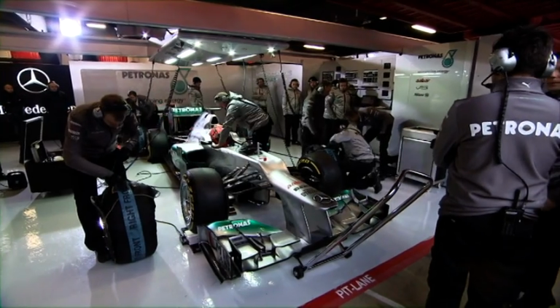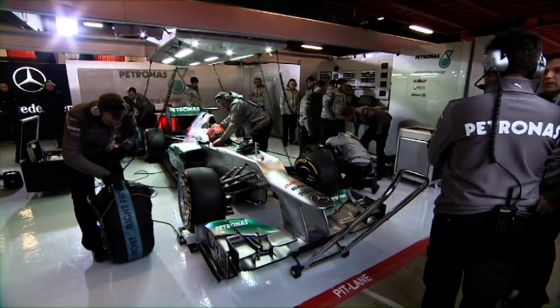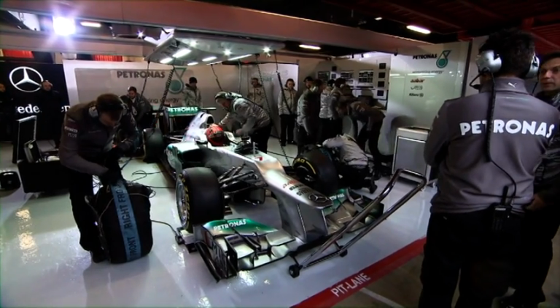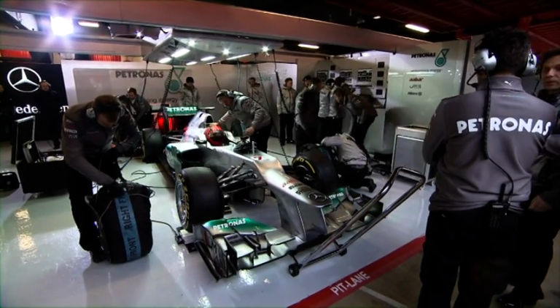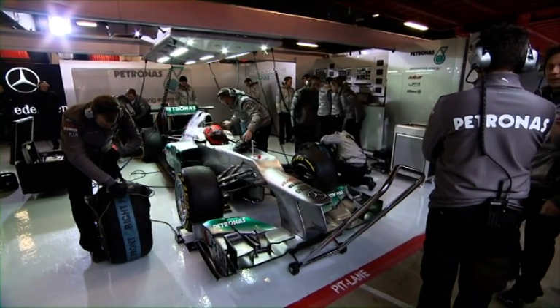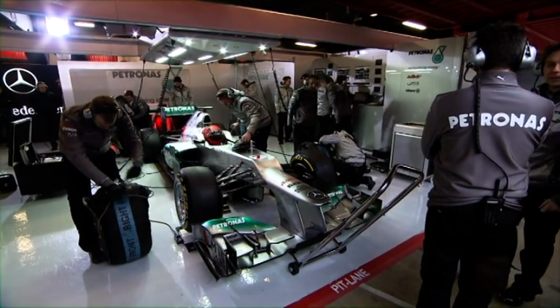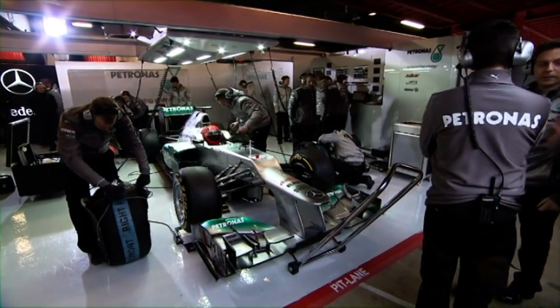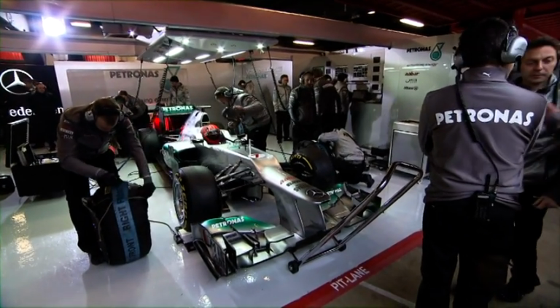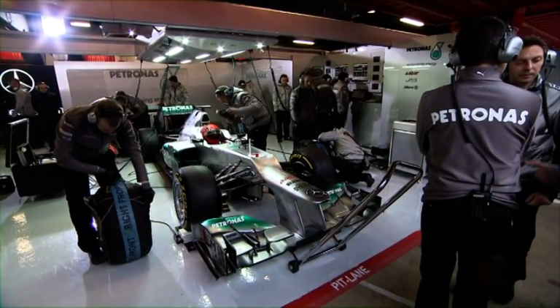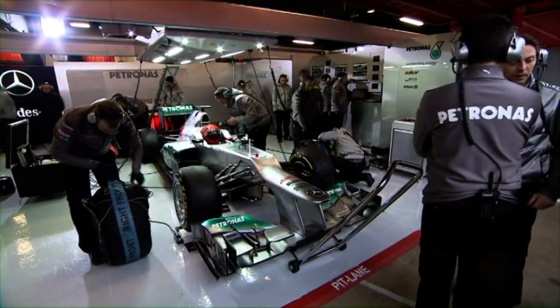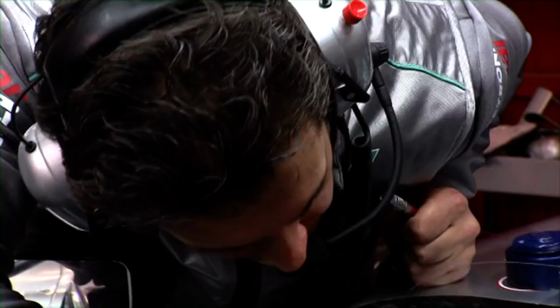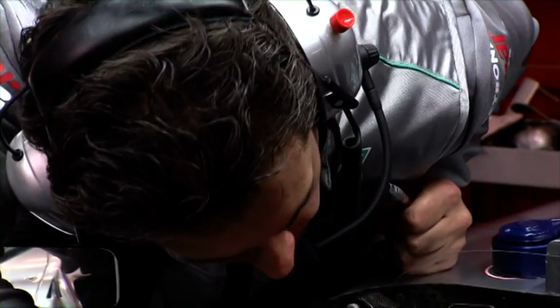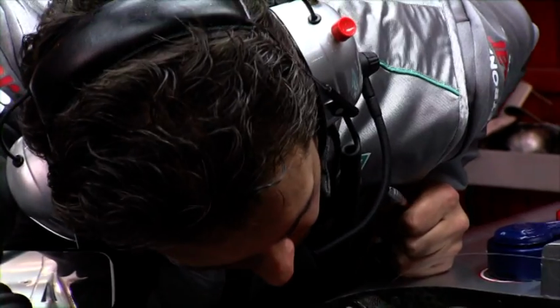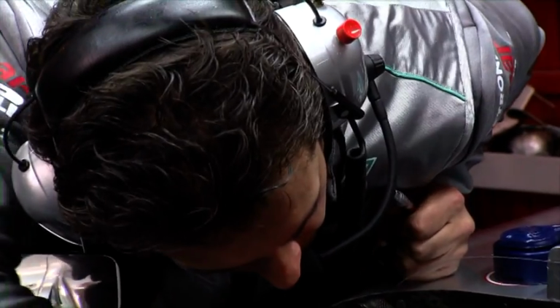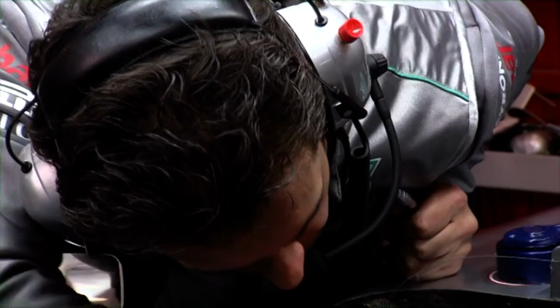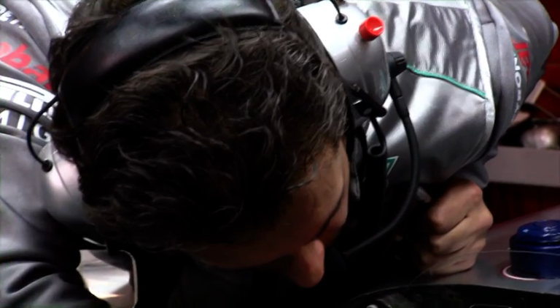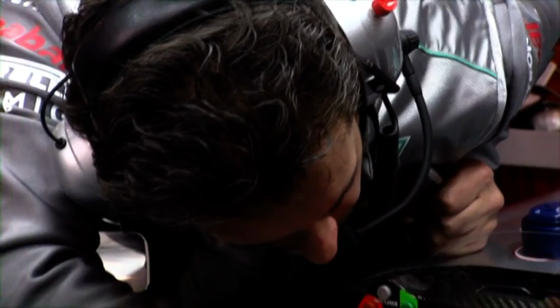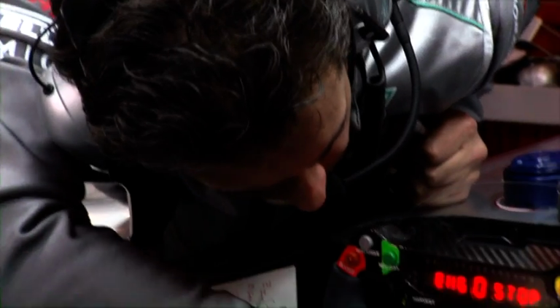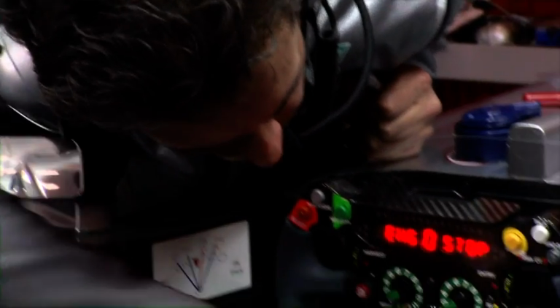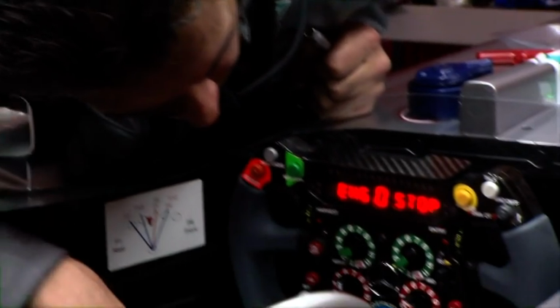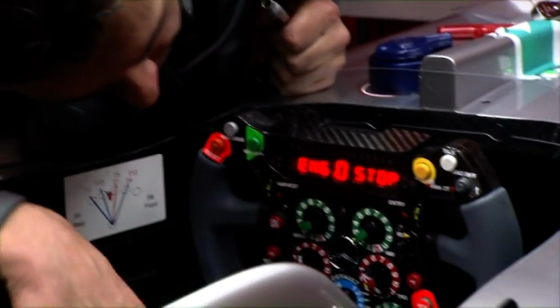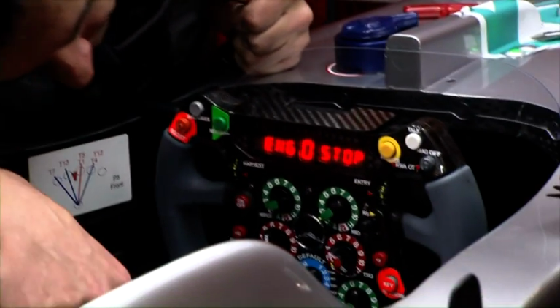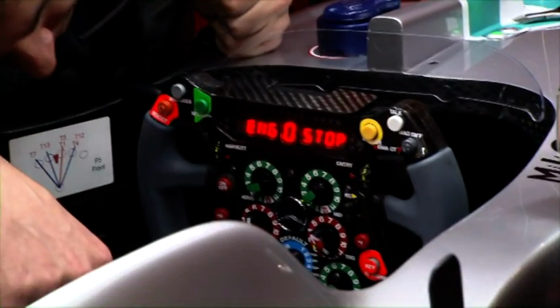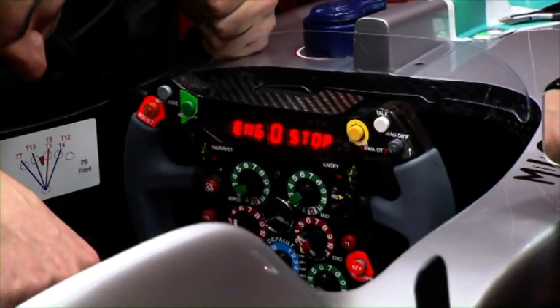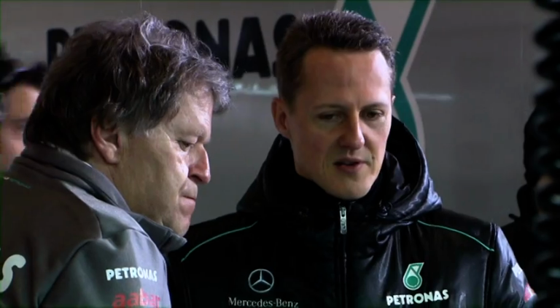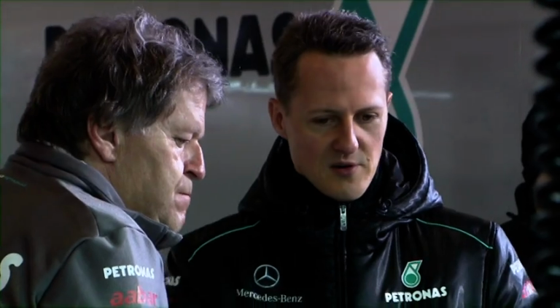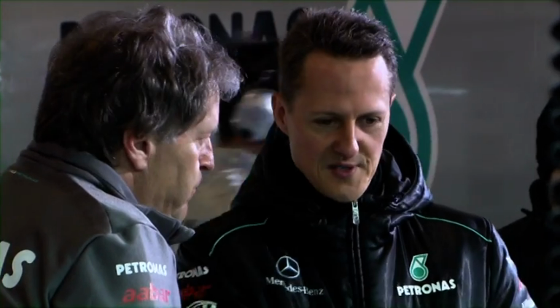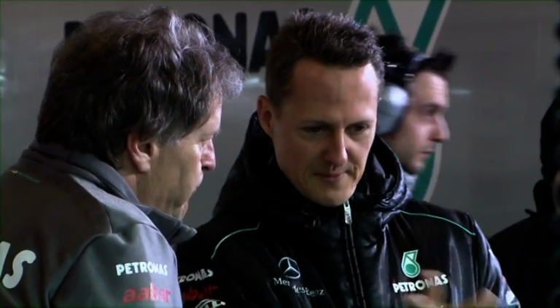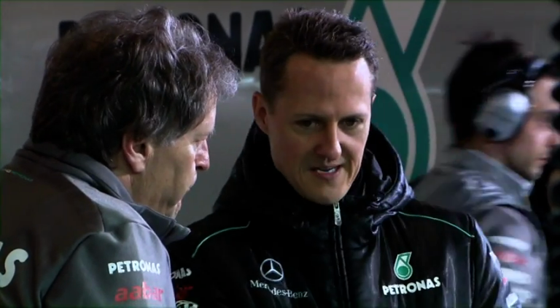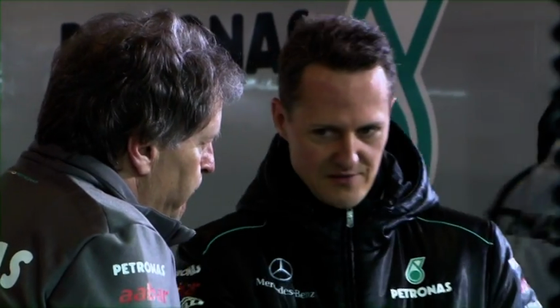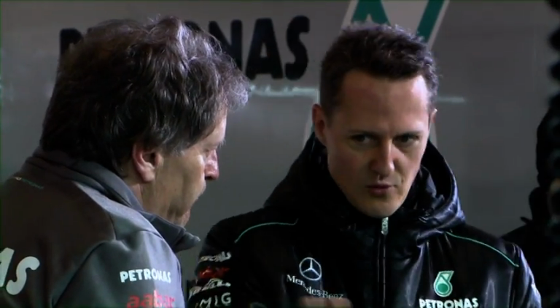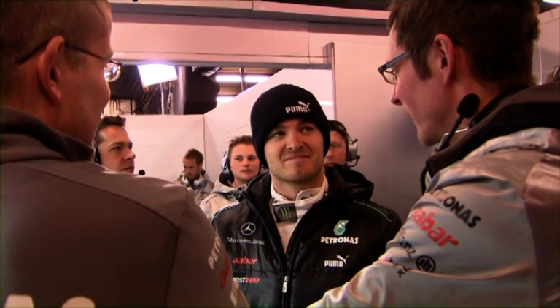The new Silver Arrow has a long wheelbase, optimised weight distribution, and comprises 4,500 parts.